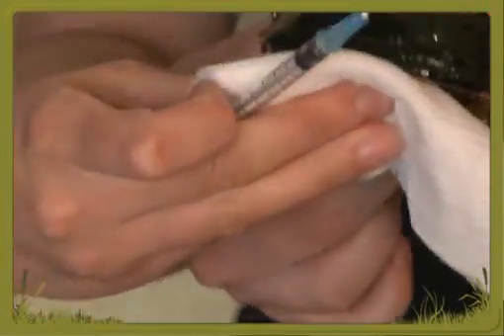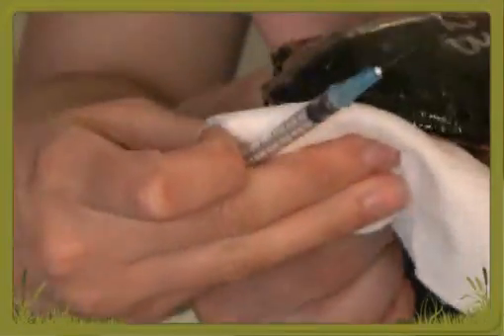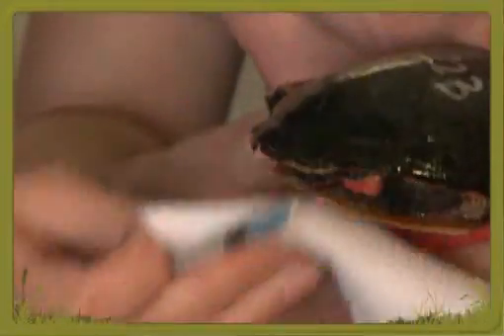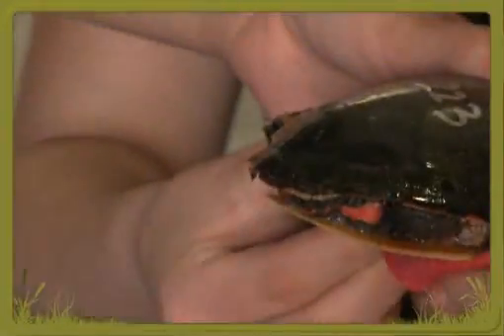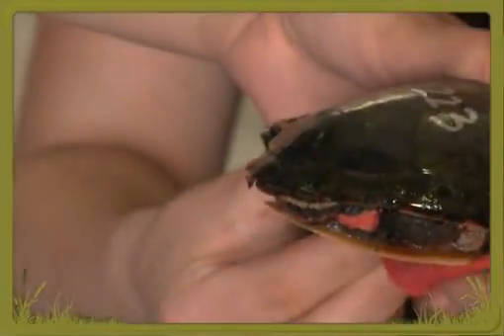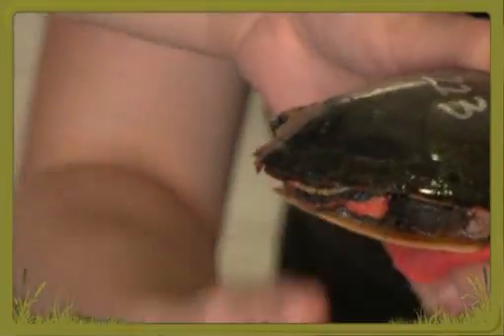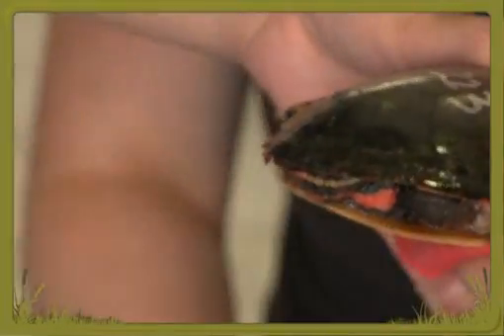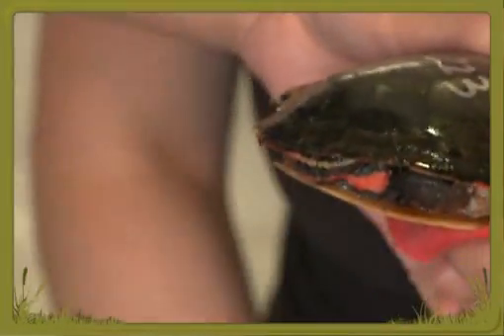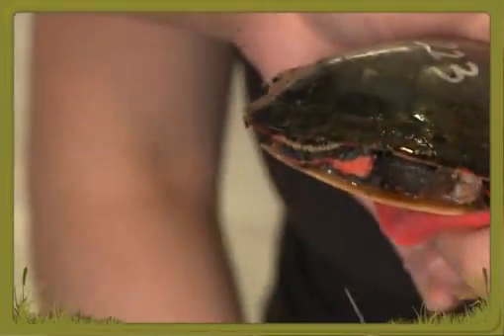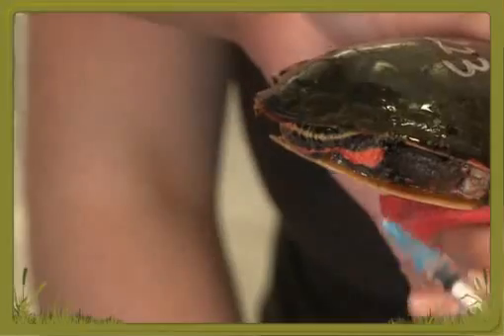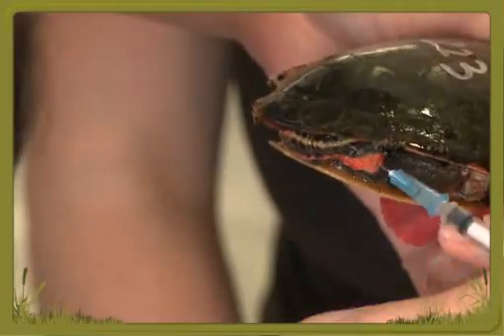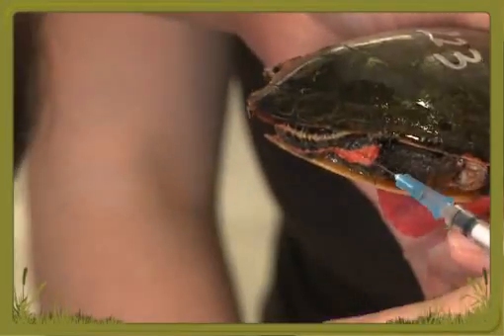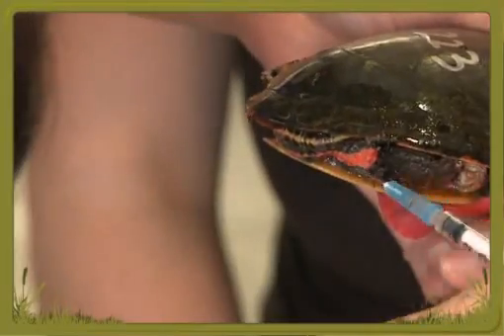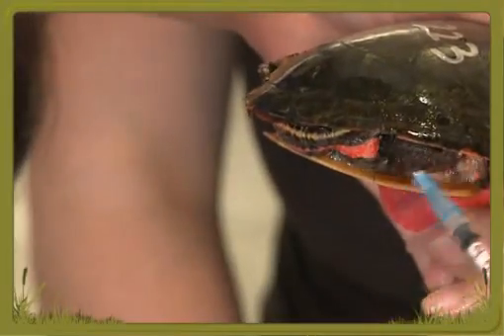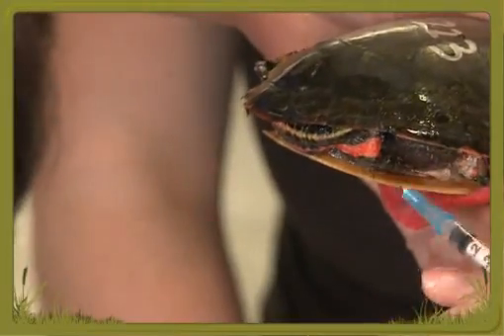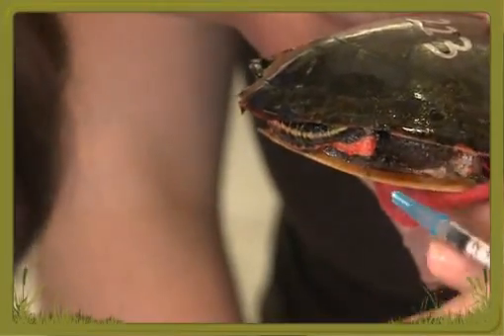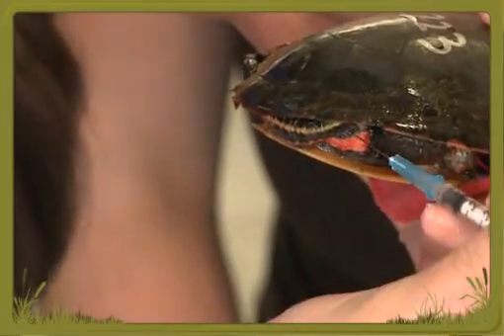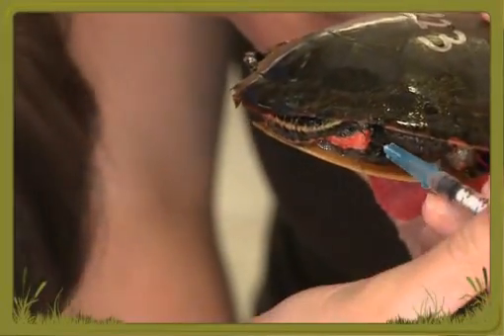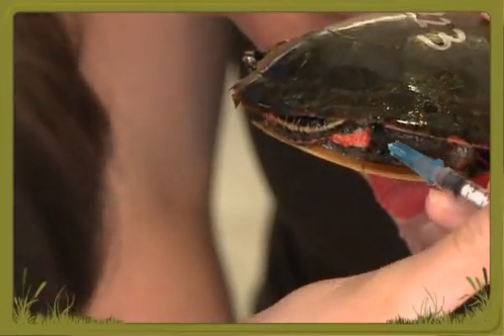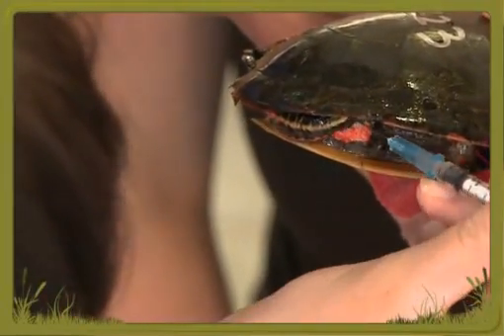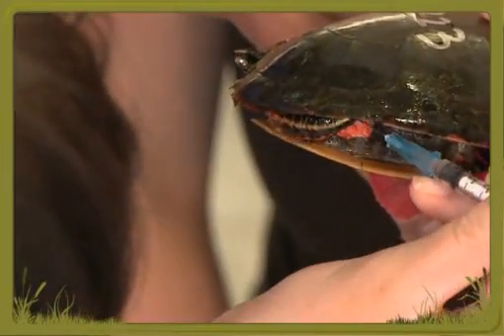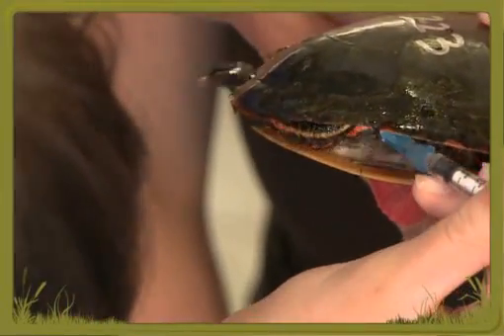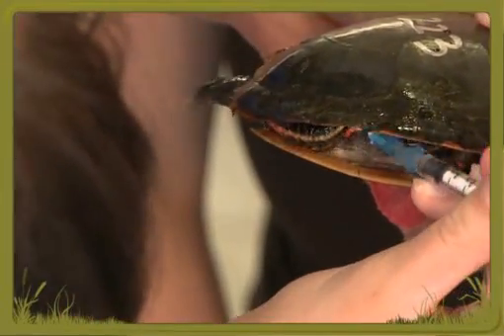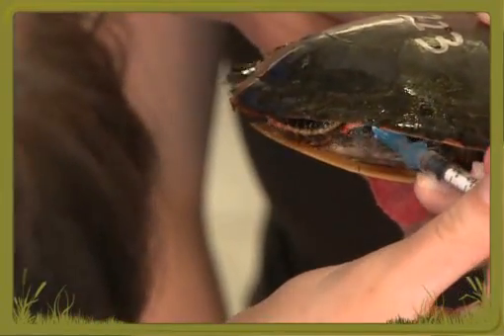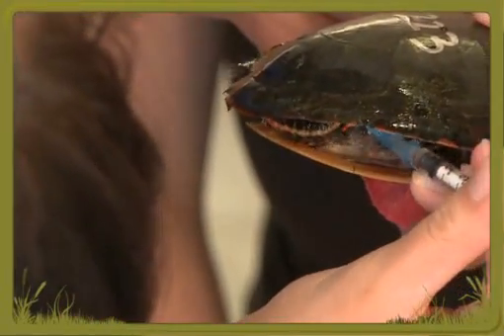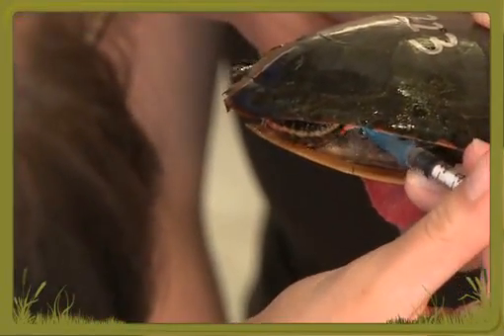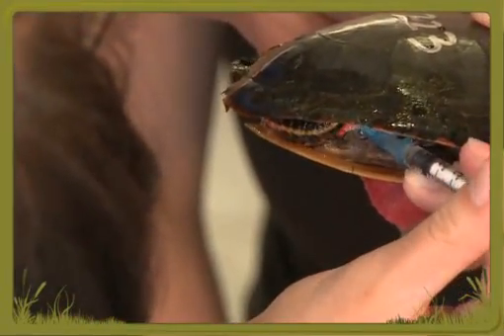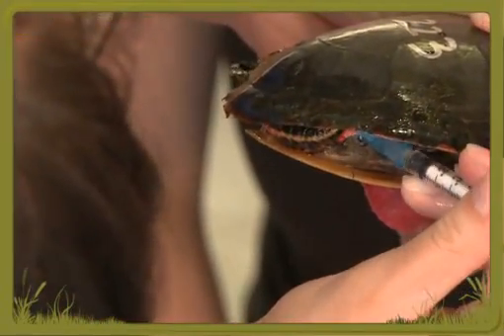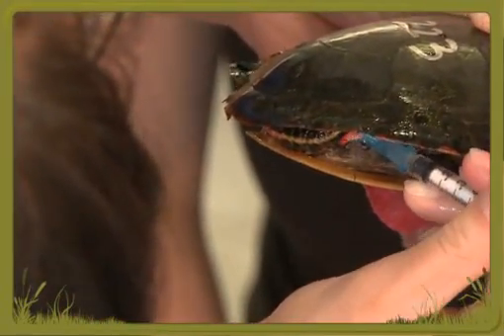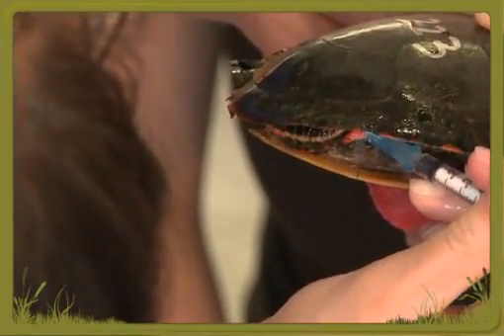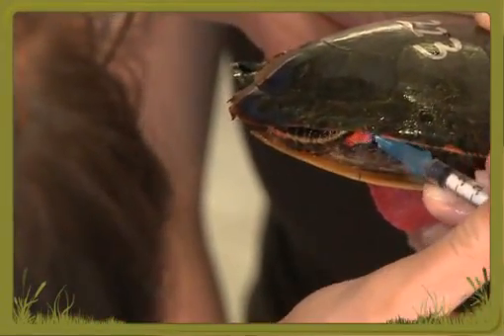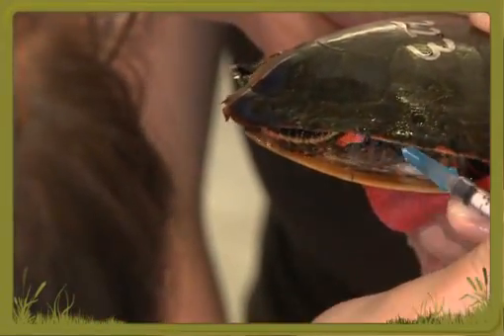Here, a painted turtle recovering from a shell injury receives antibiotics.